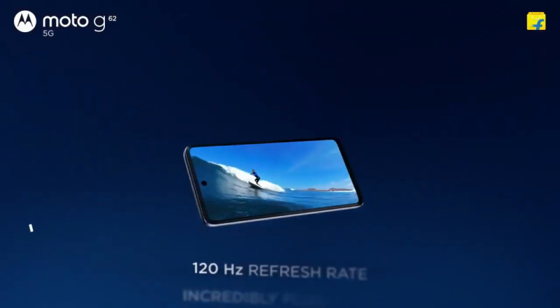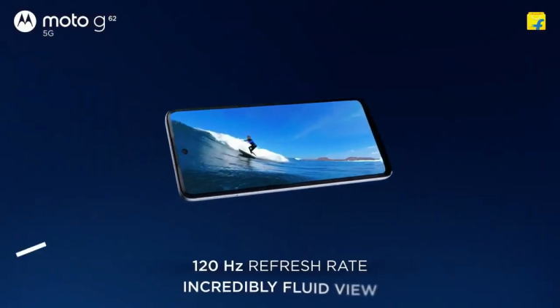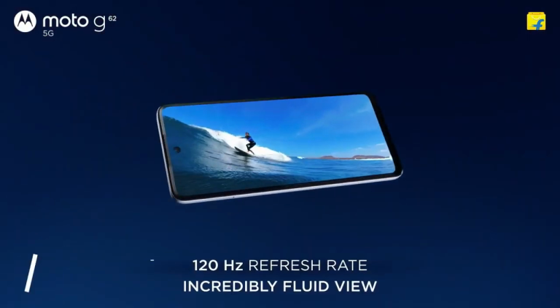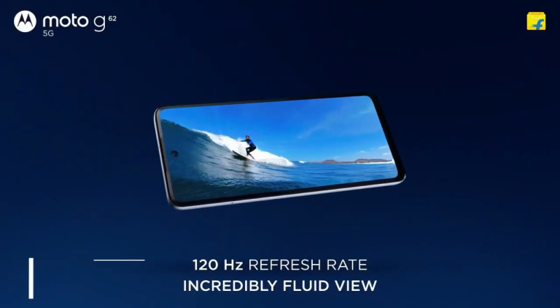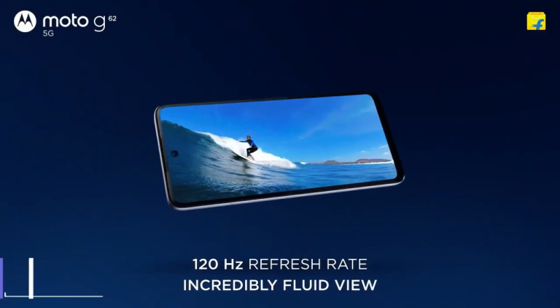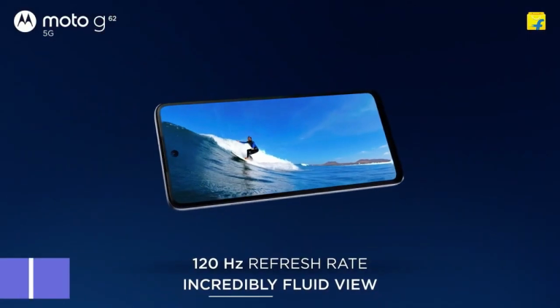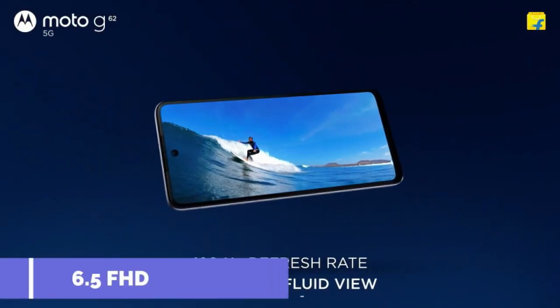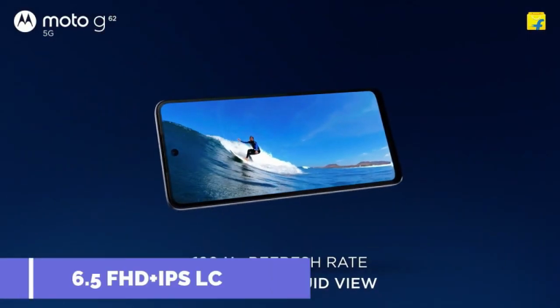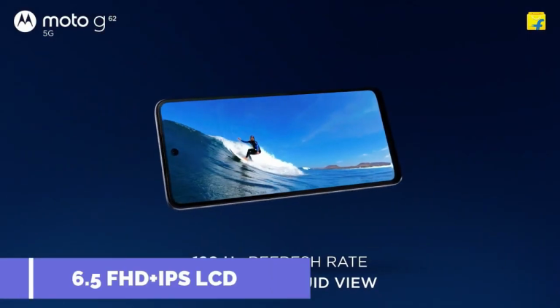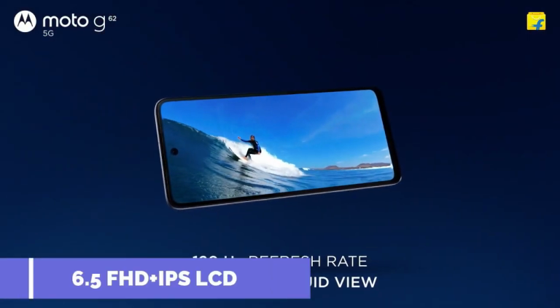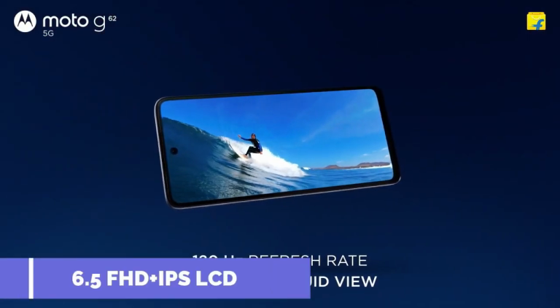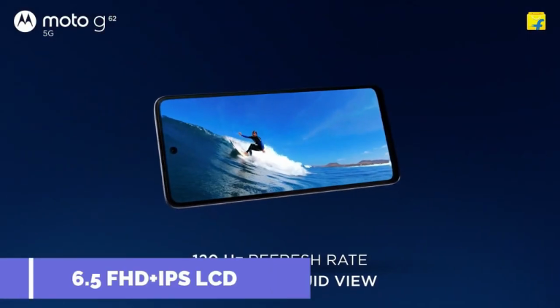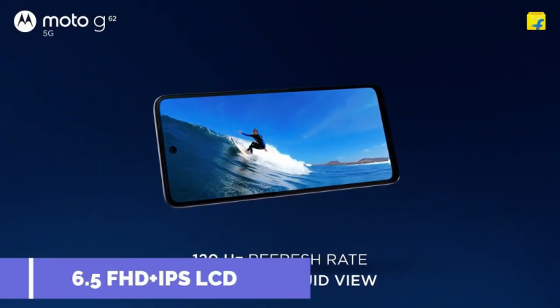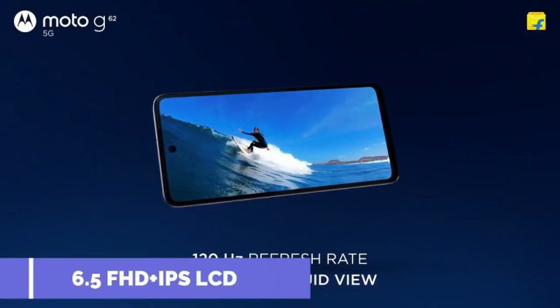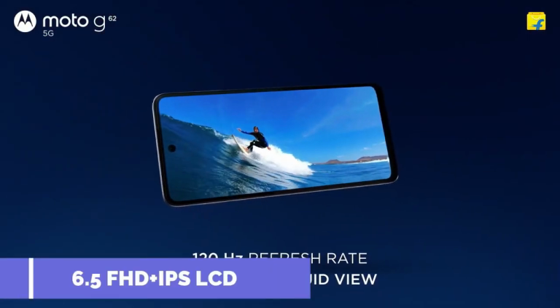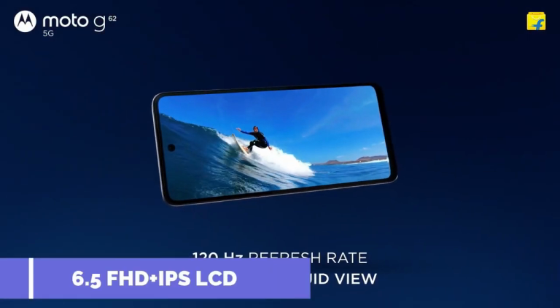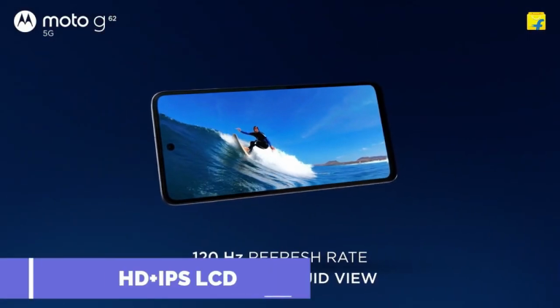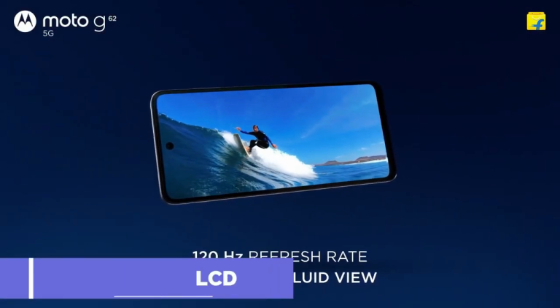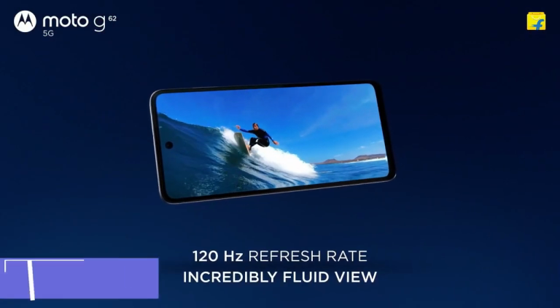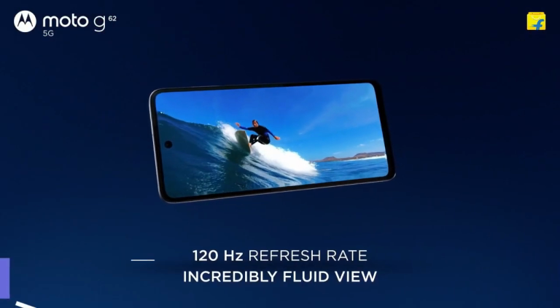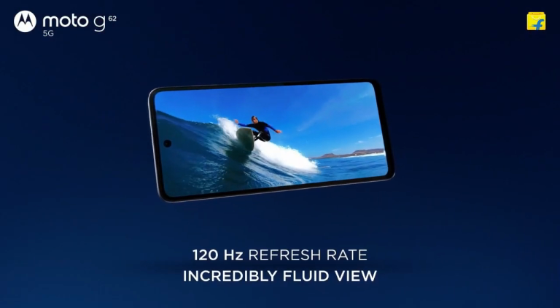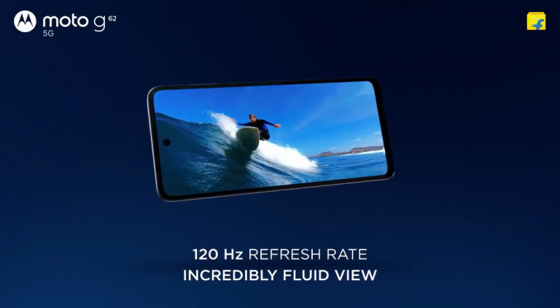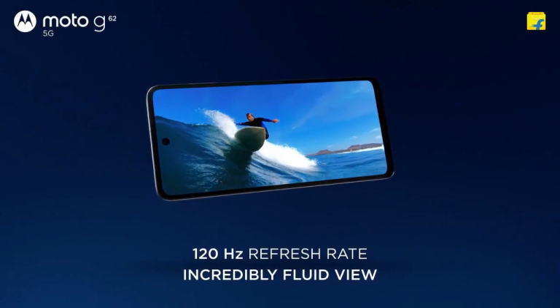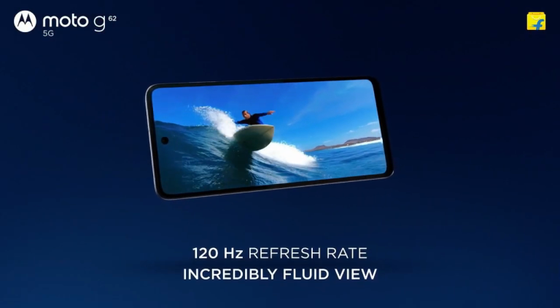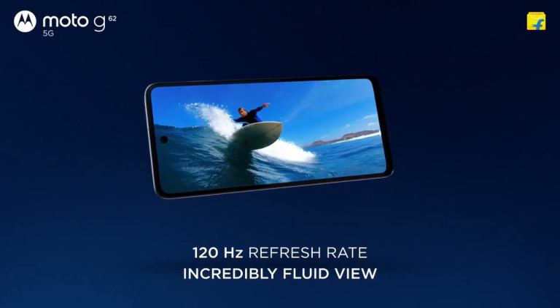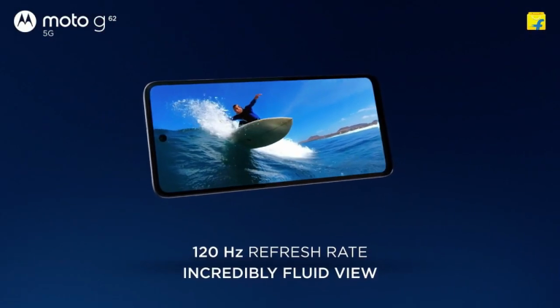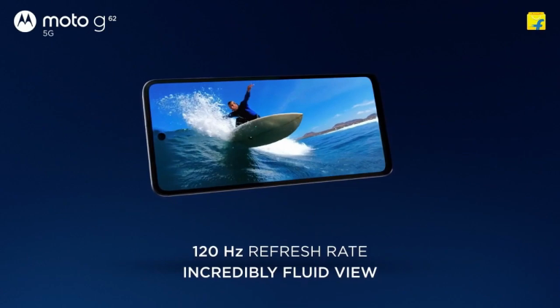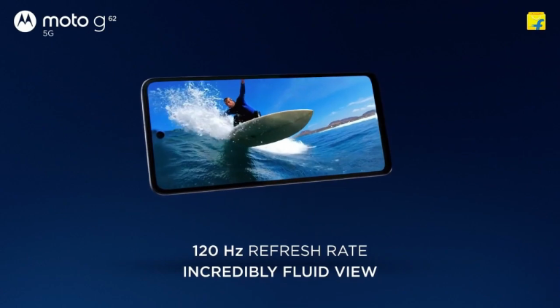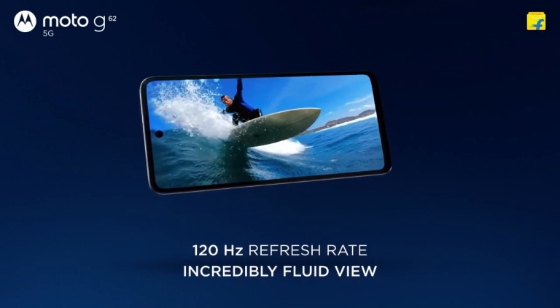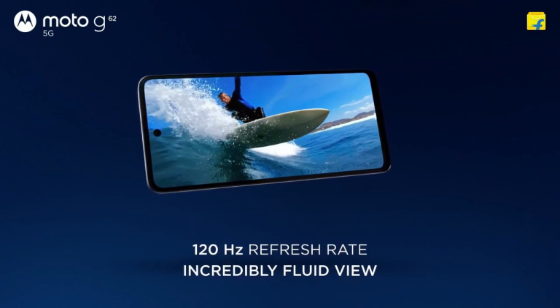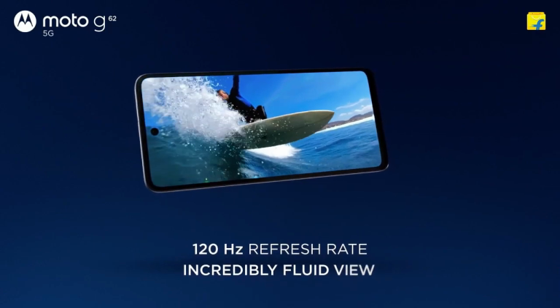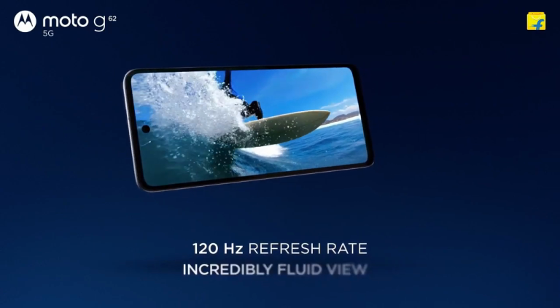Talking about the display, this phone has a 6.5-inch full HD+ IPS LCD display with a refresh rate of 120Hz.